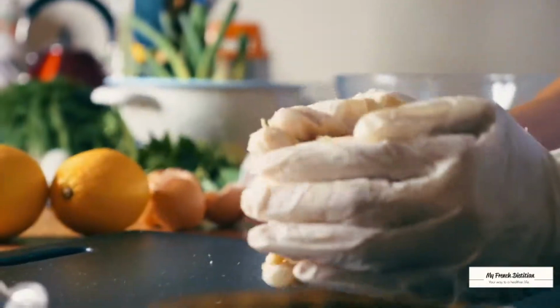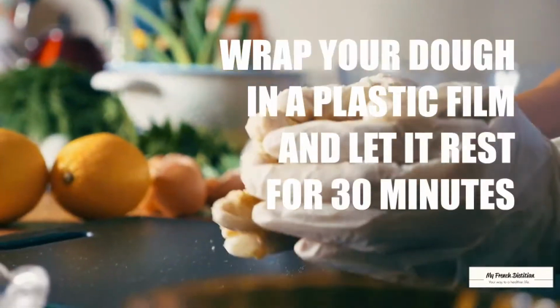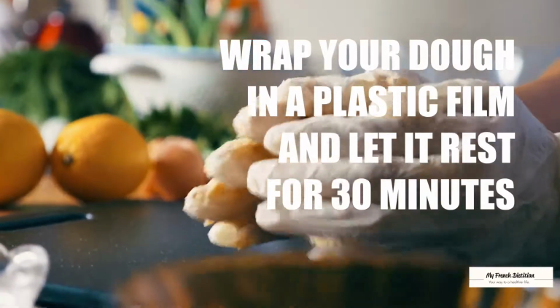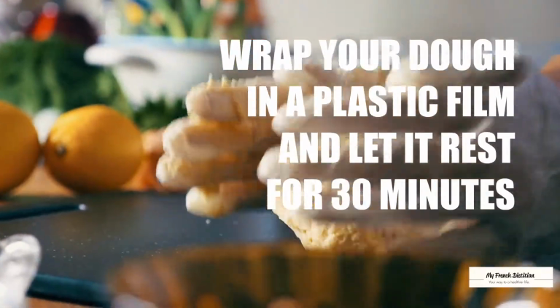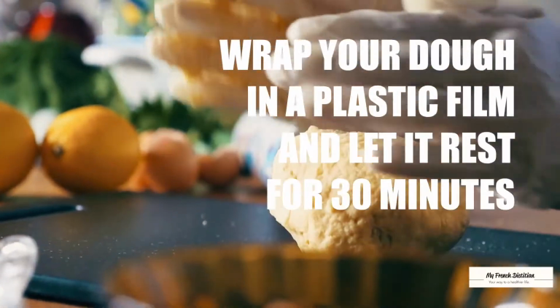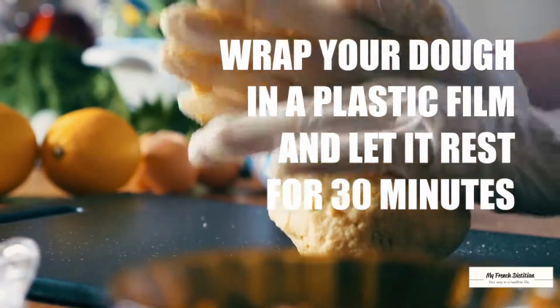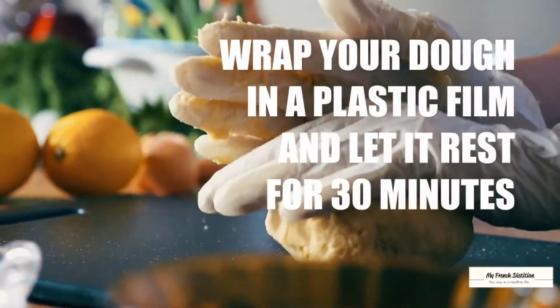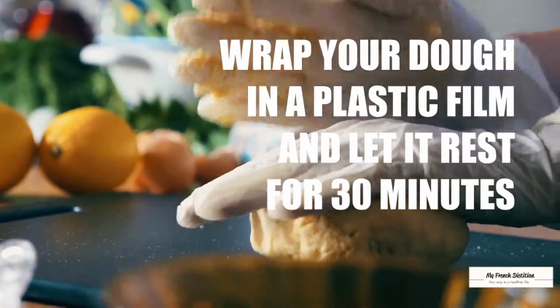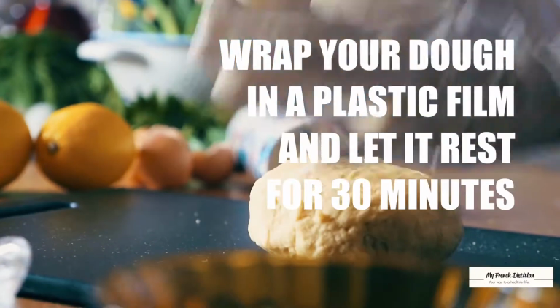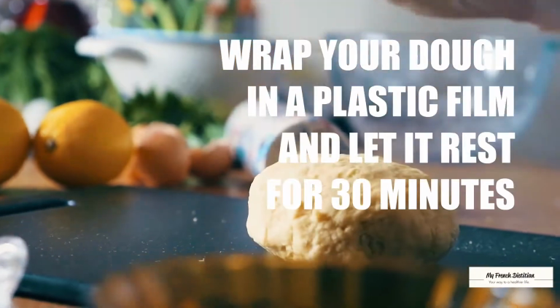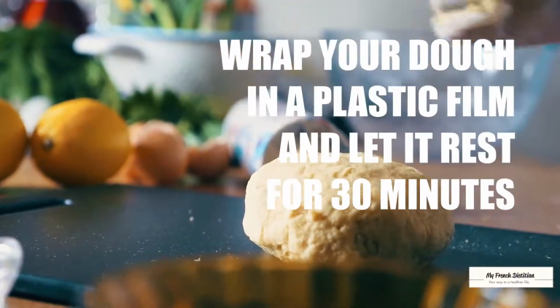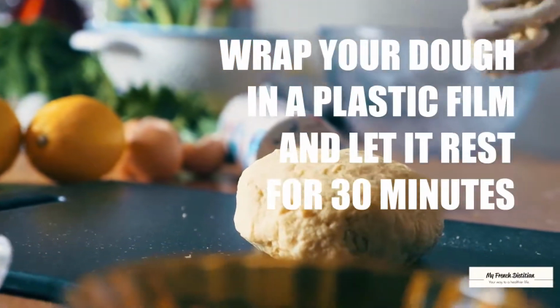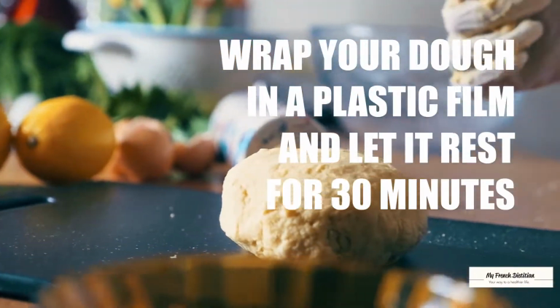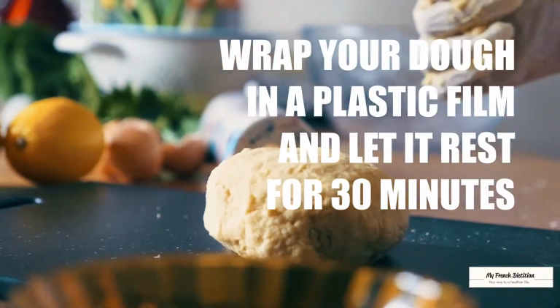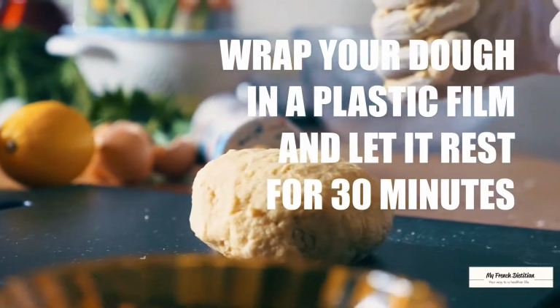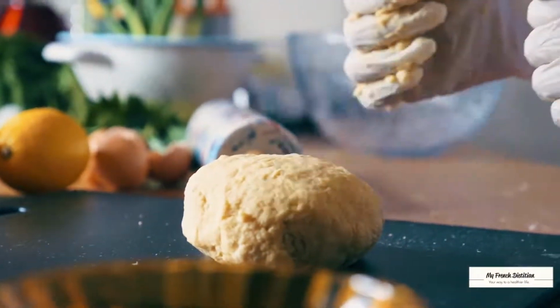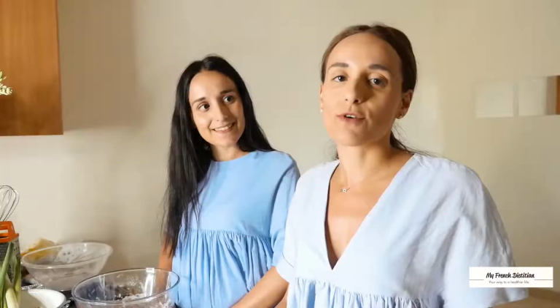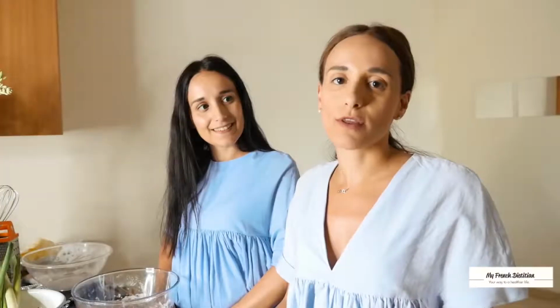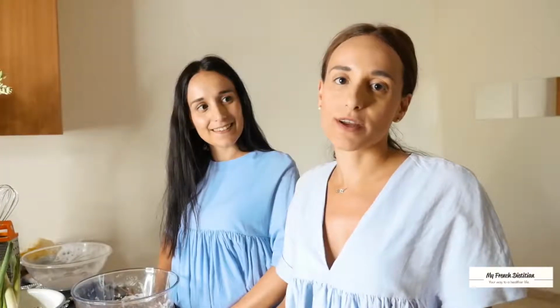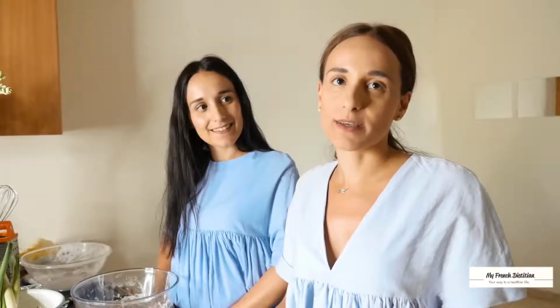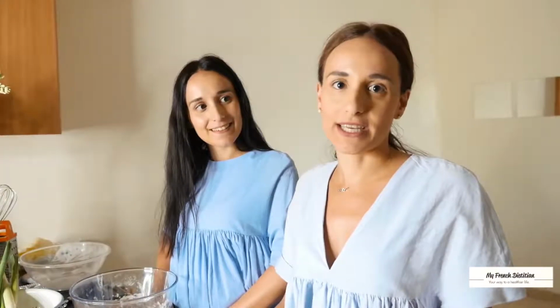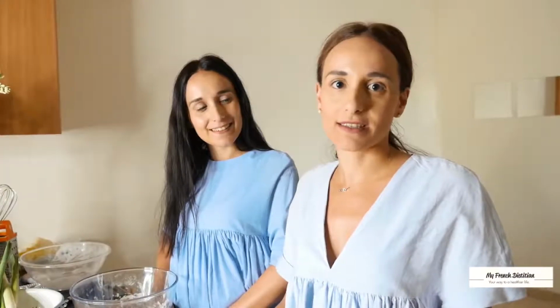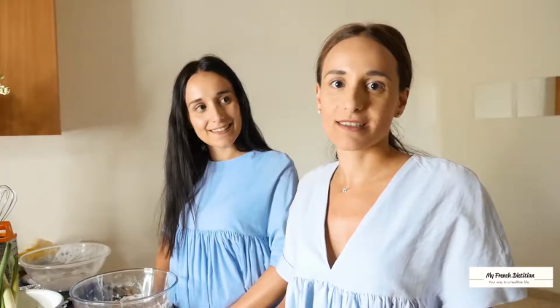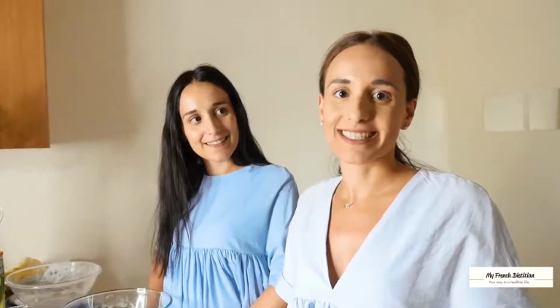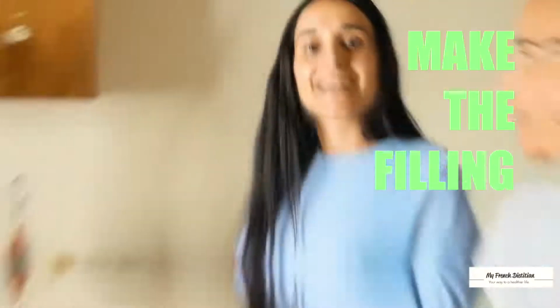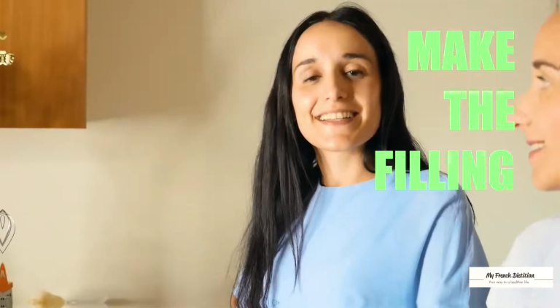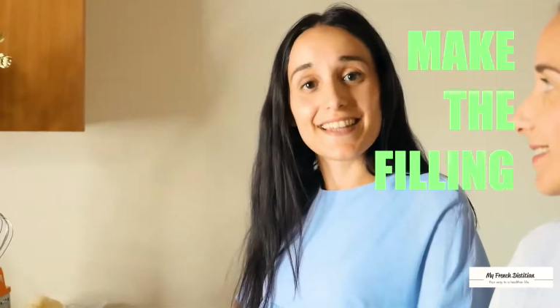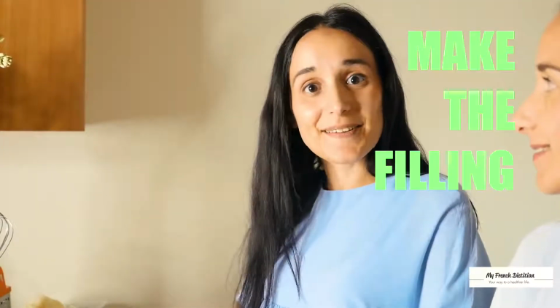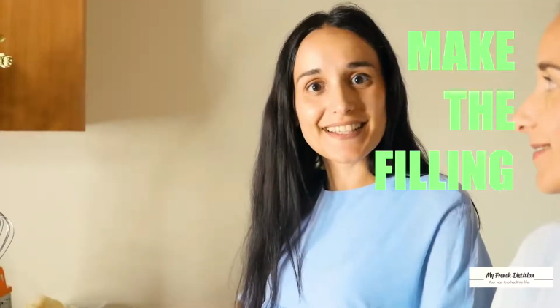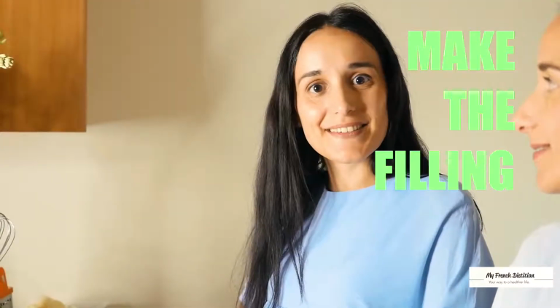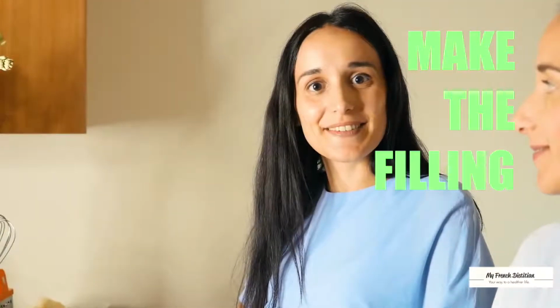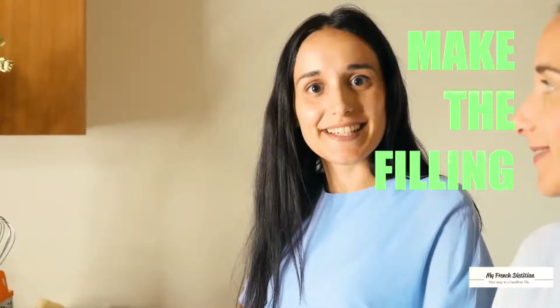Once the dough is ready, we leave it to rest for 30 minutes. Now we can do the filming.